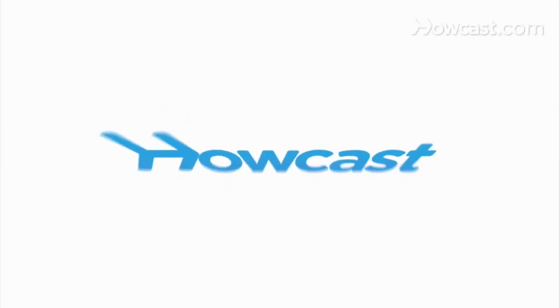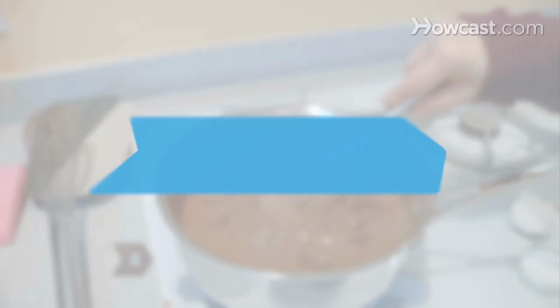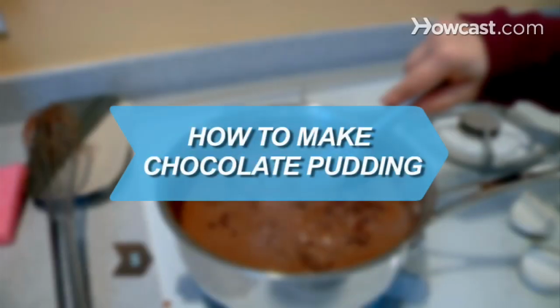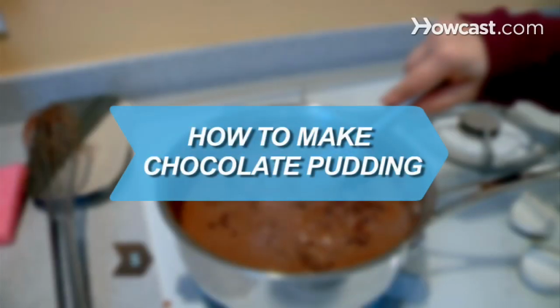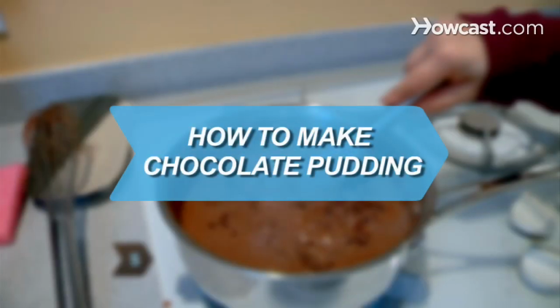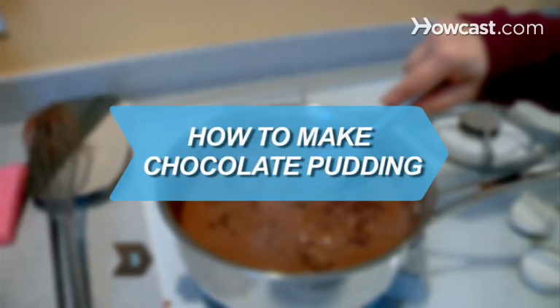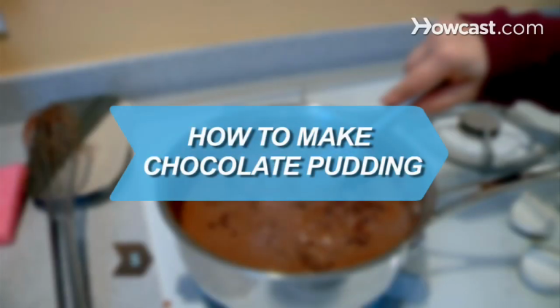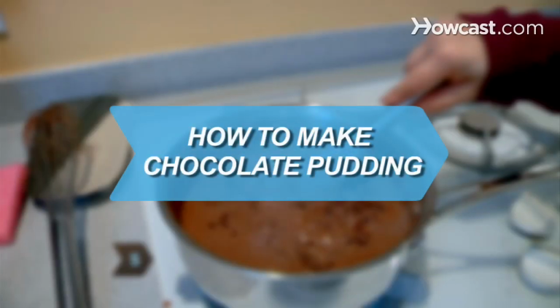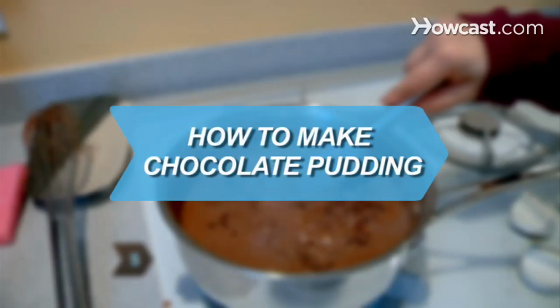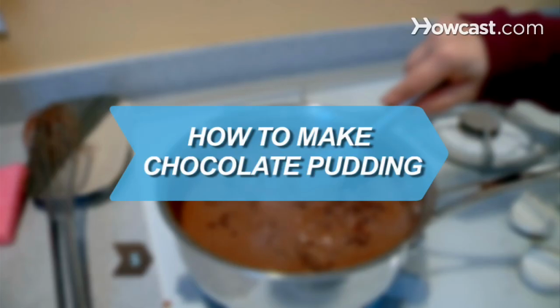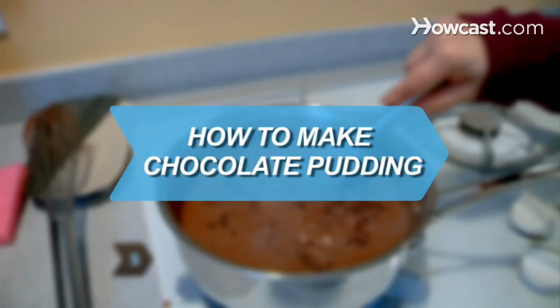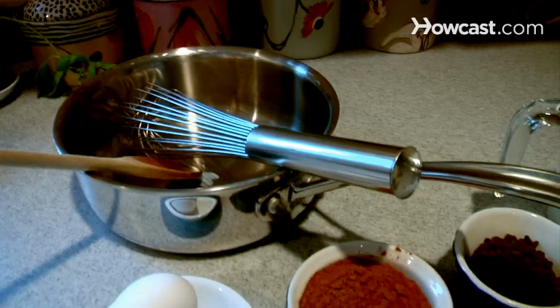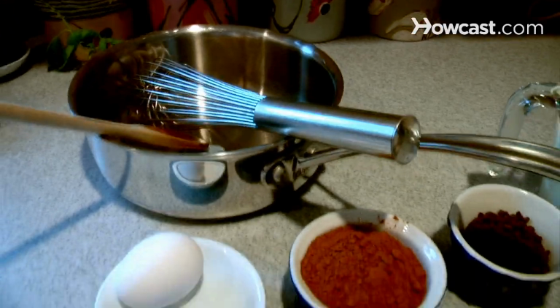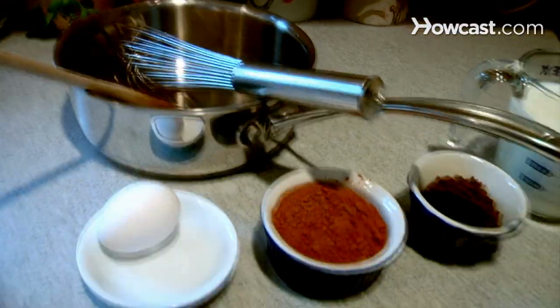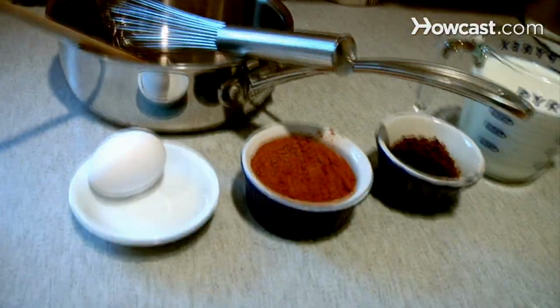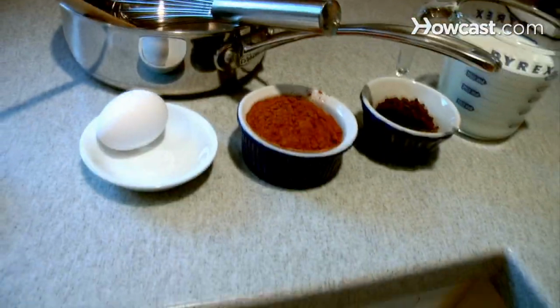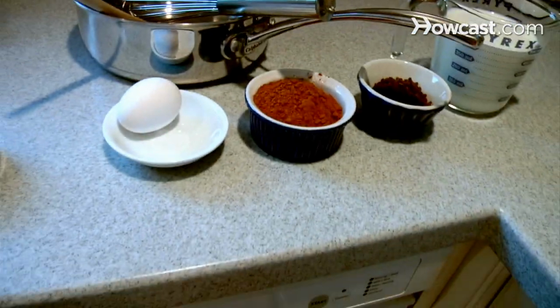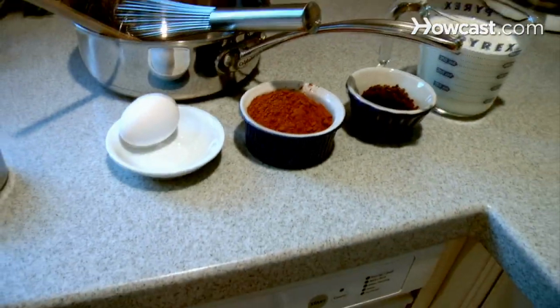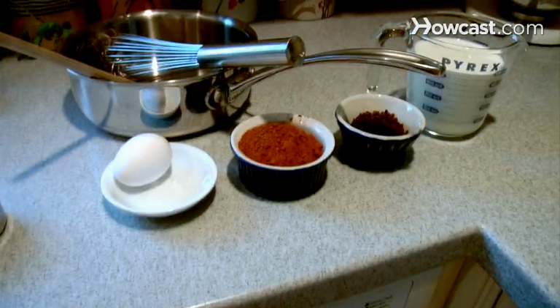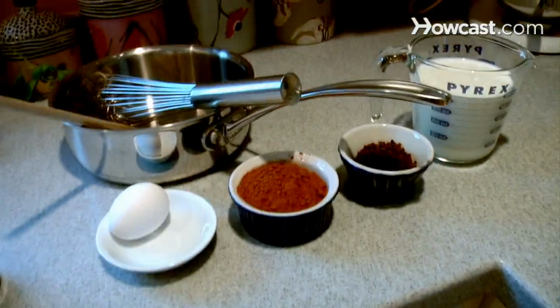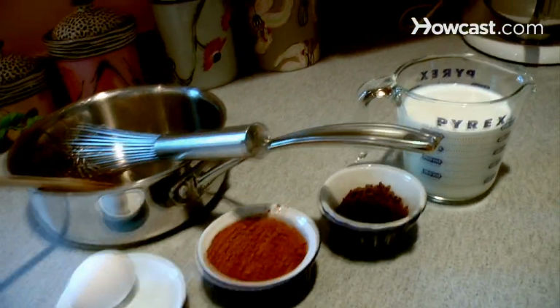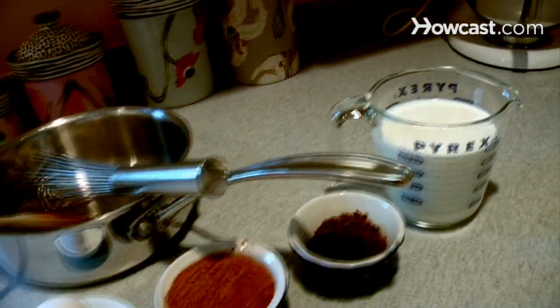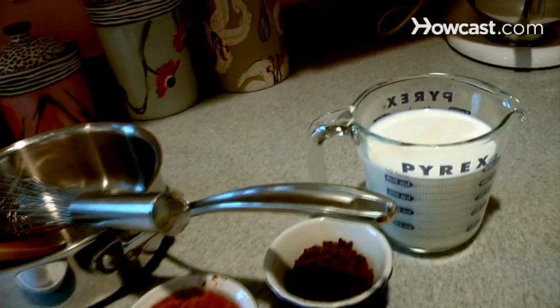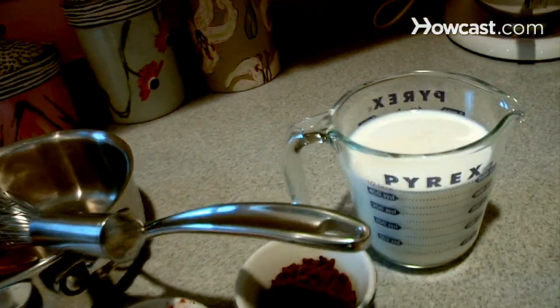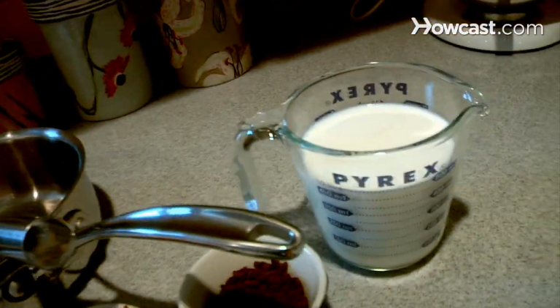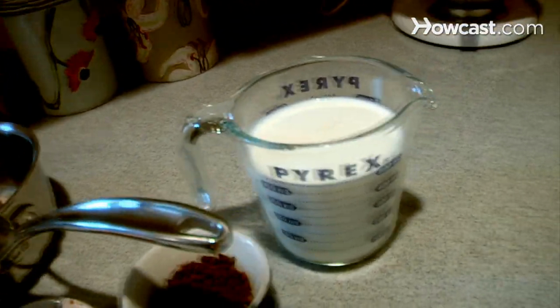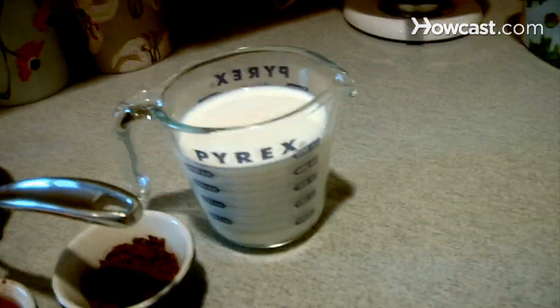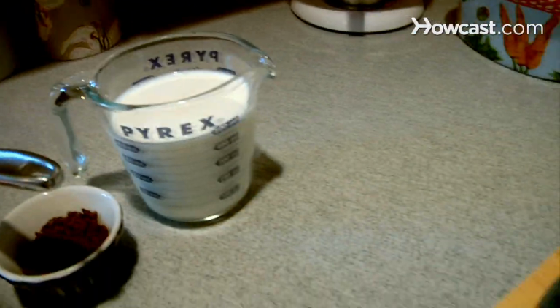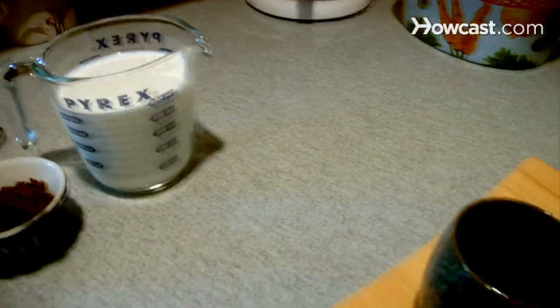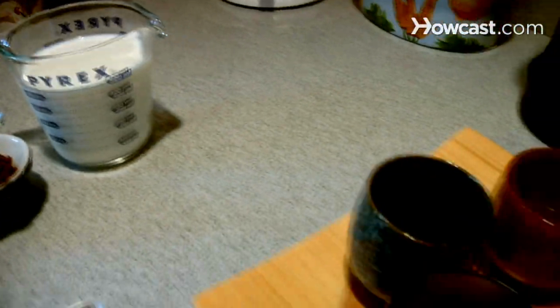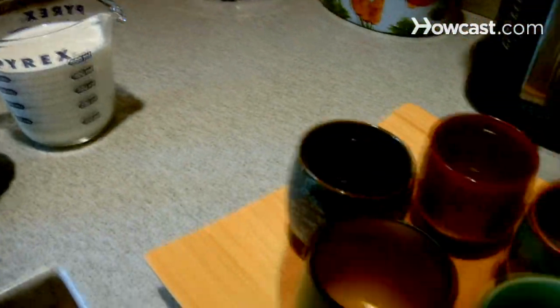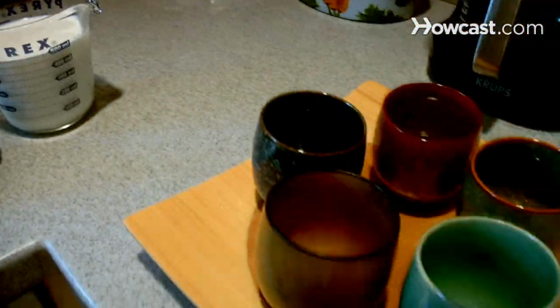How to Make Chocolate Pudding. Chocolate pudding is a popular and delicious dessert and easy to make from scratch.